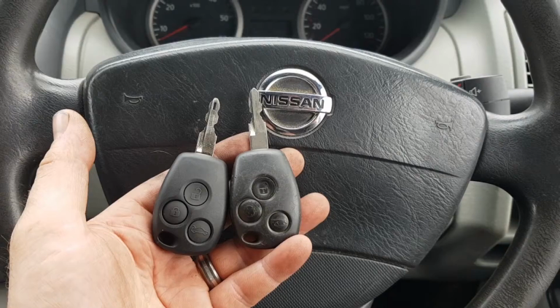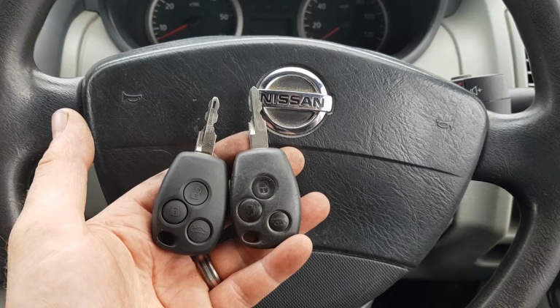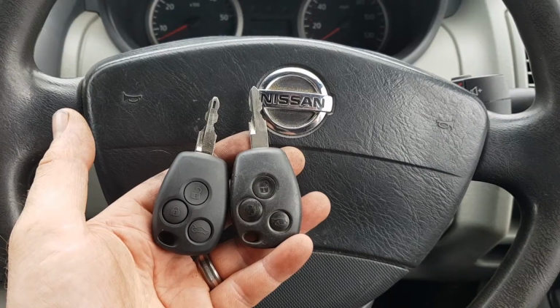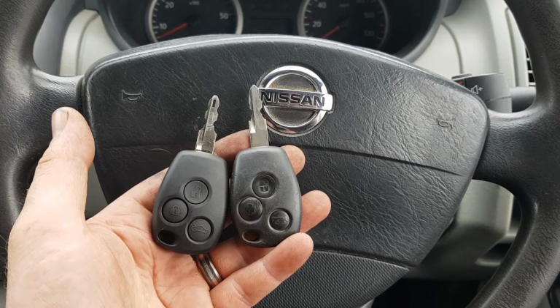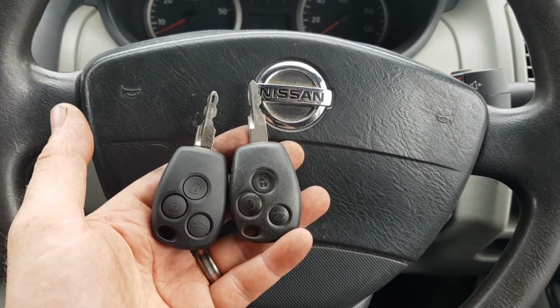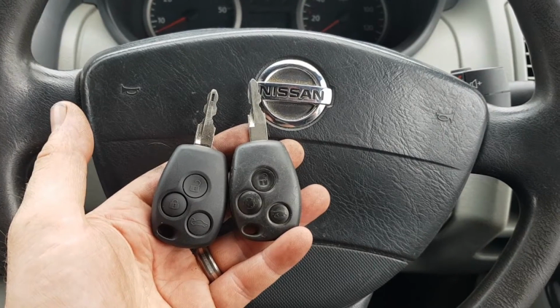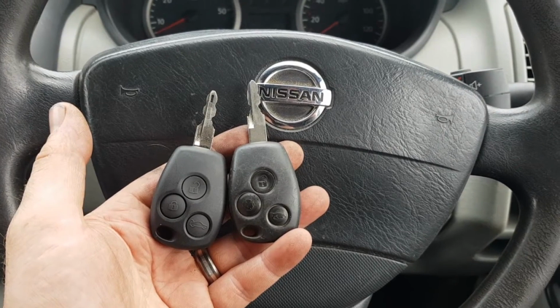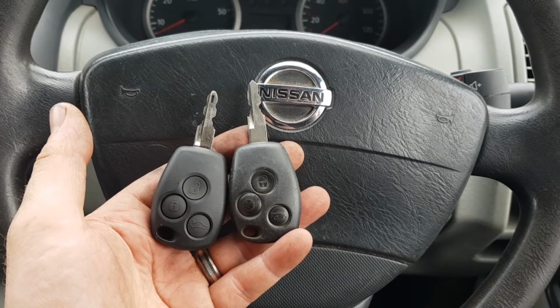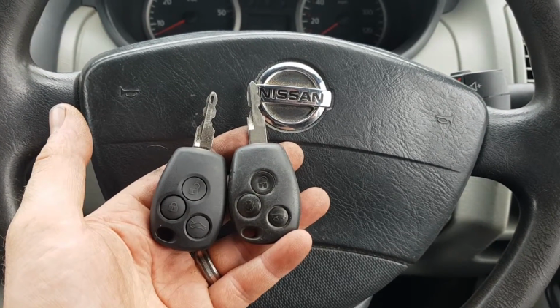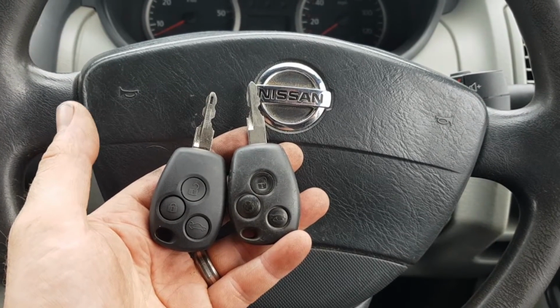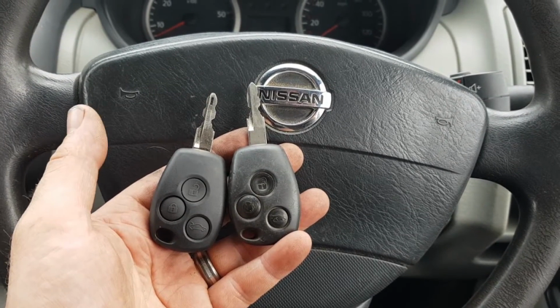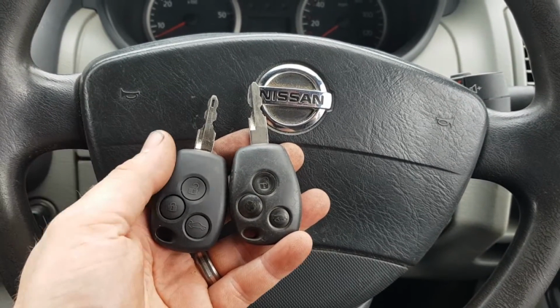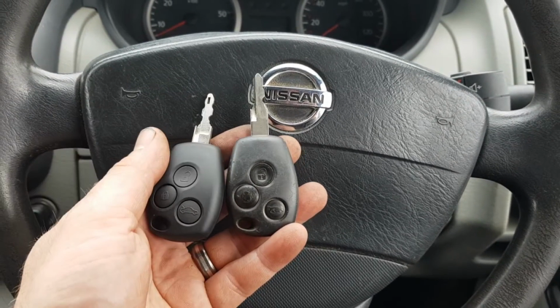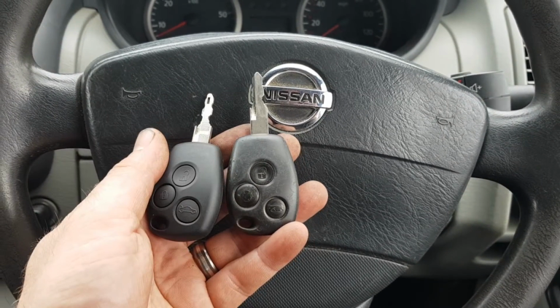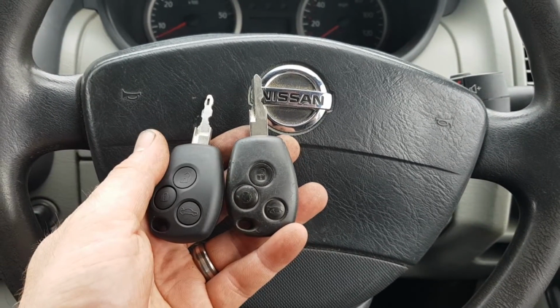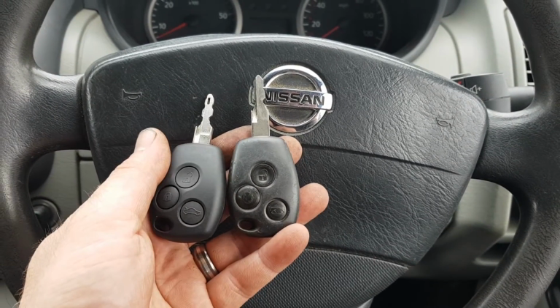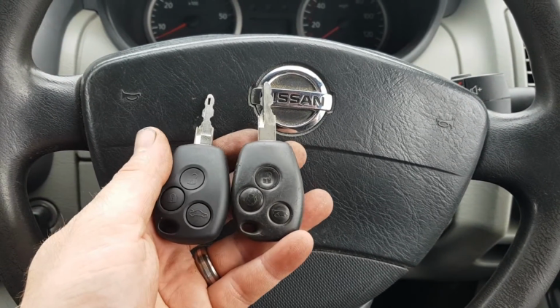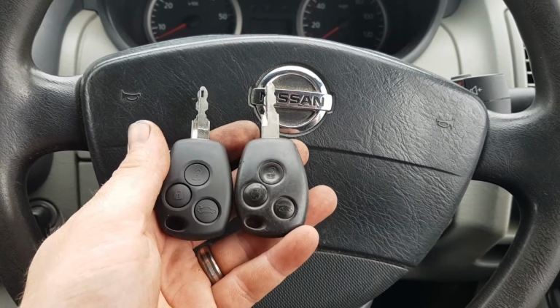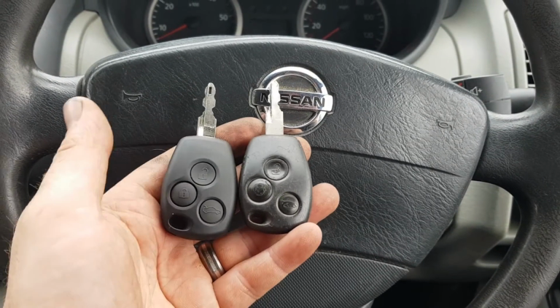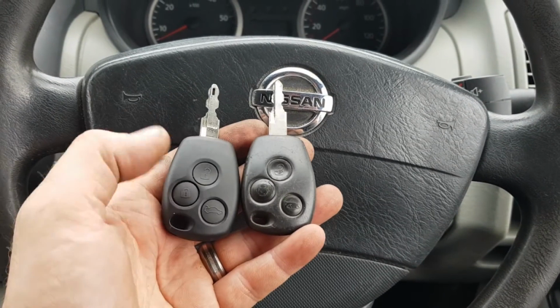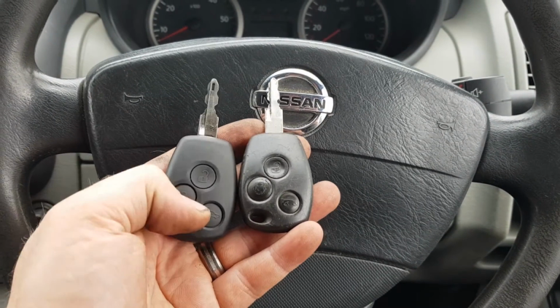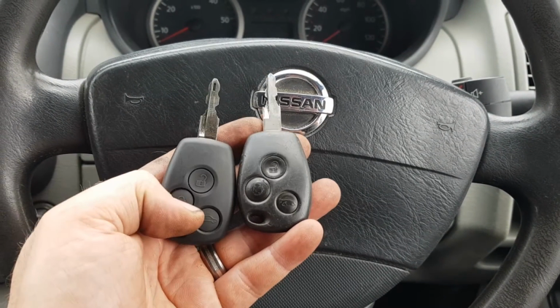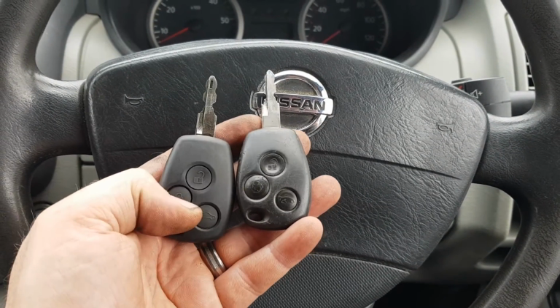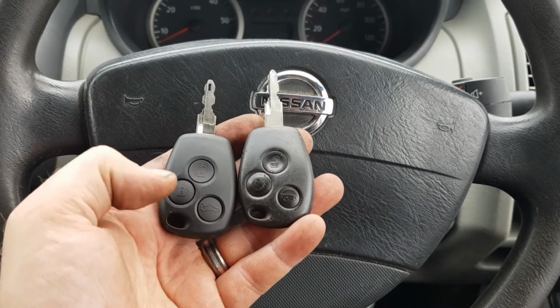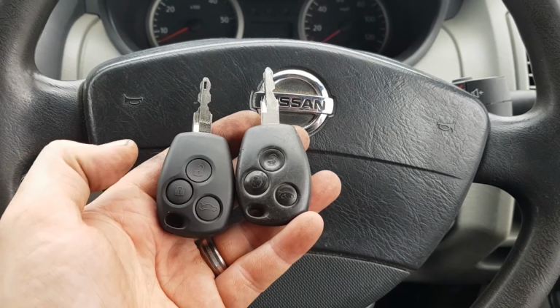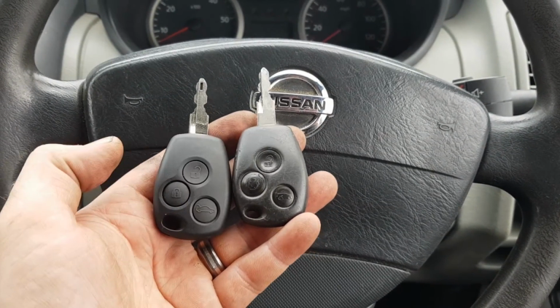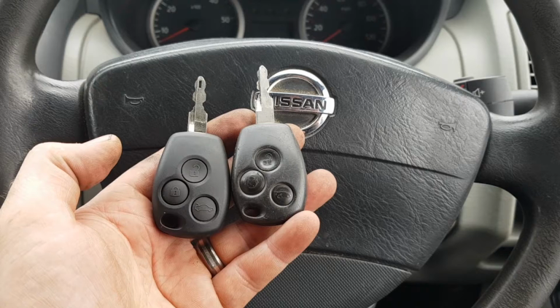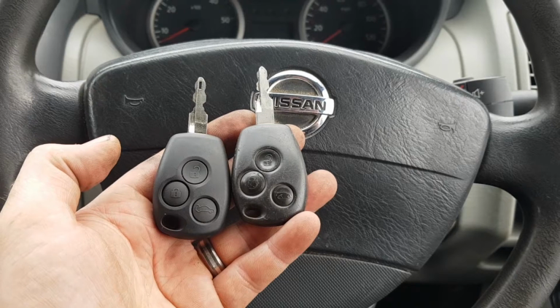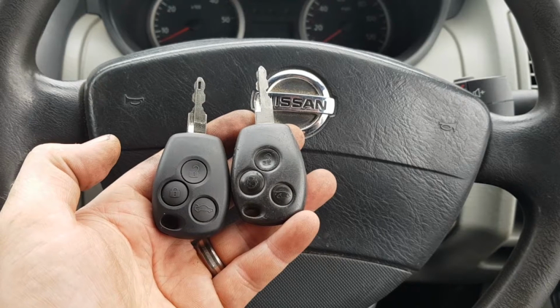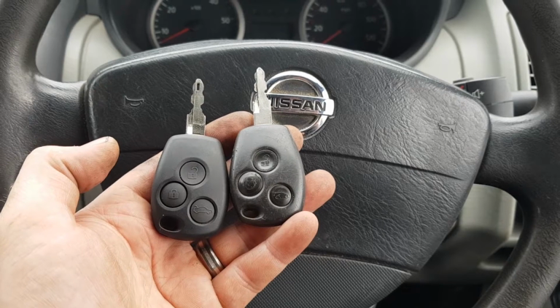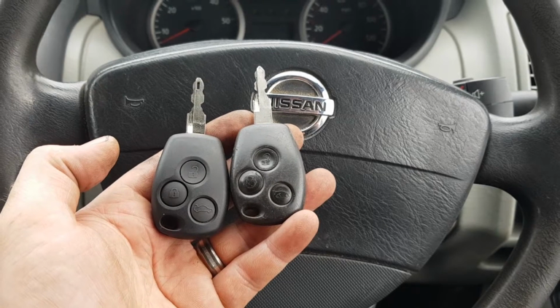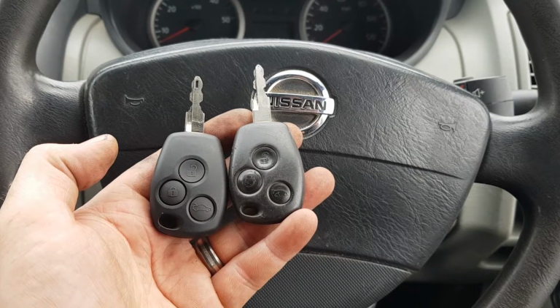Hey everybody, it's Richard at RM Orton Diag and today we're going to try and program a three-button Nissan Primastar key.